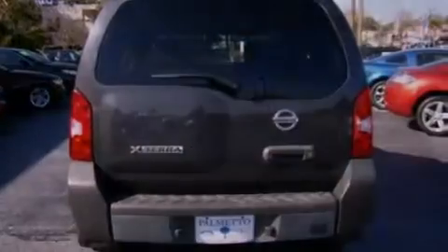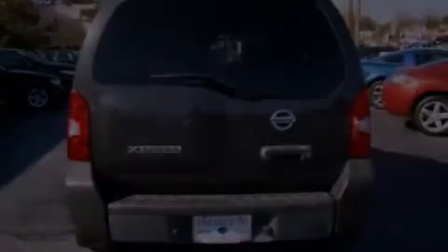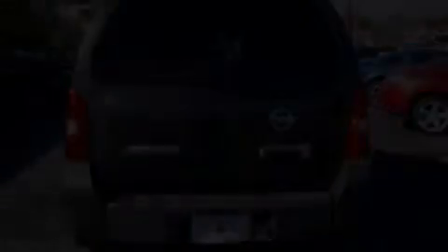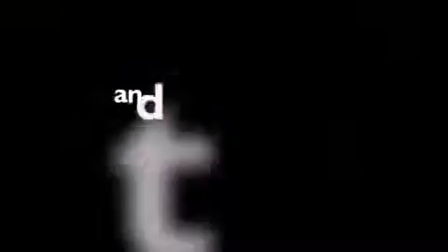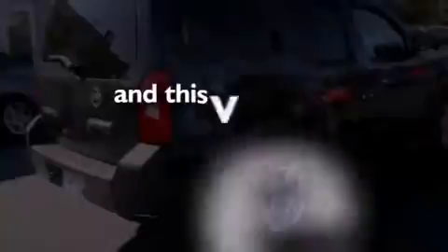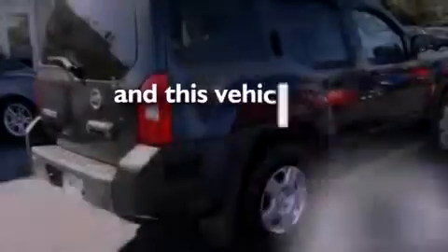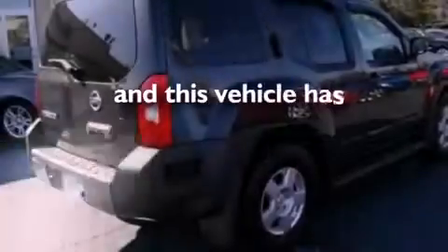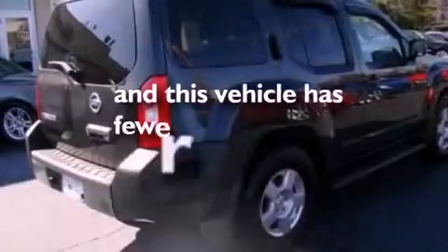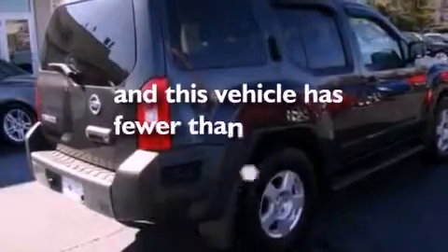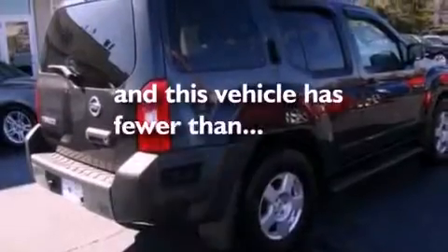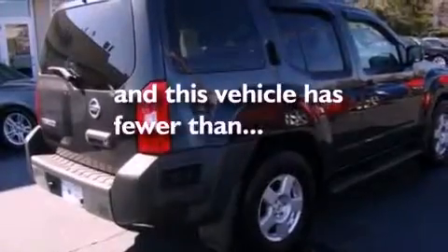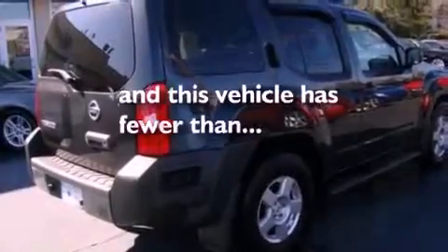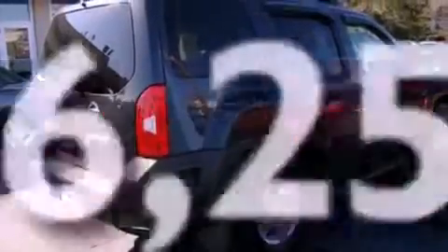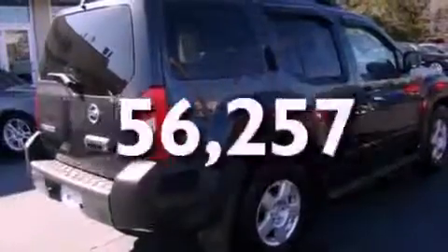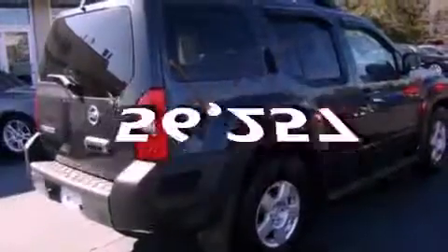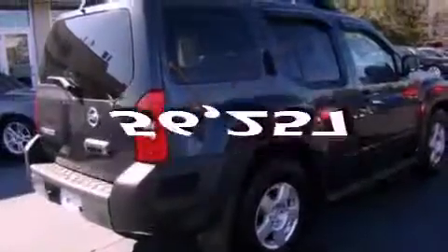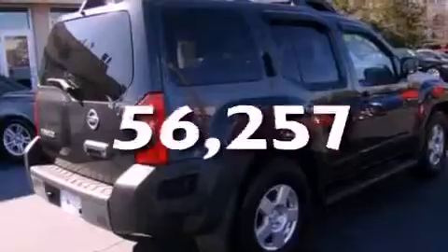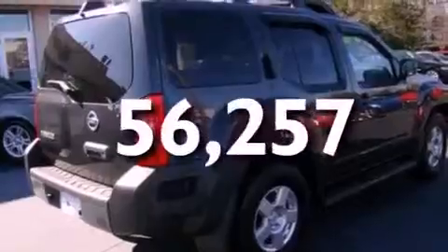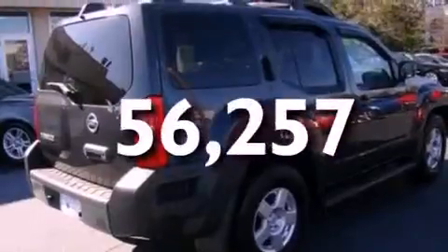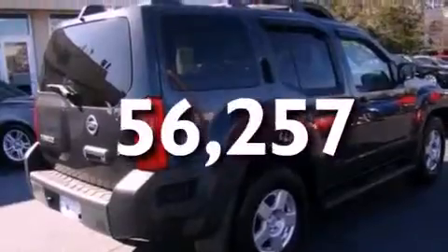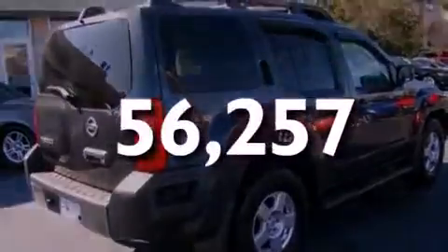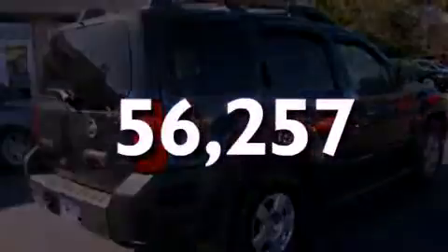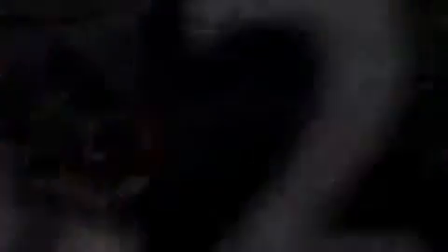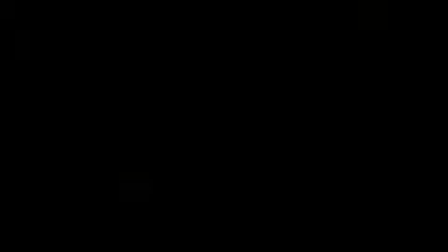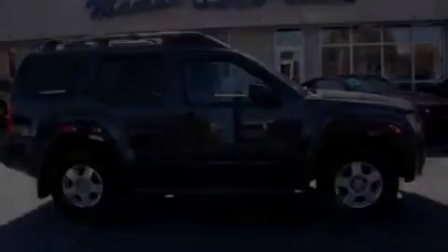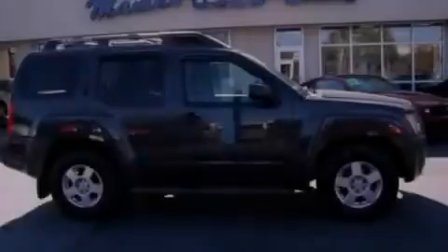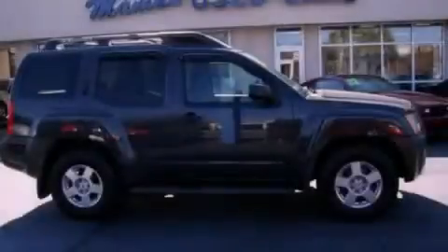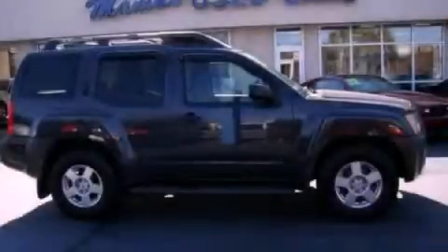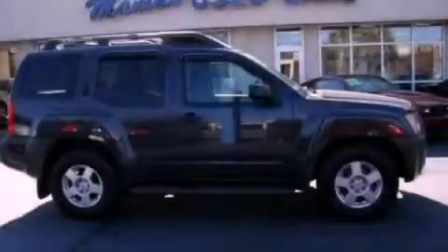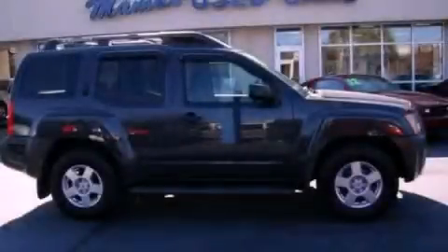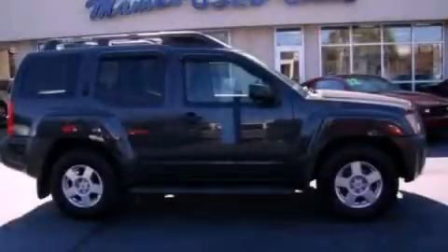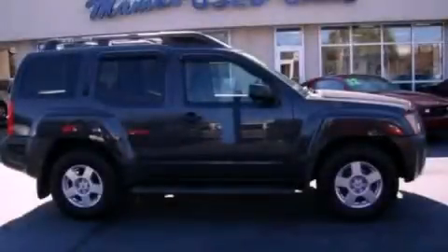This vehicle has less than 57,000 miles. Call now to find out how you can own this breathtaking automobile.